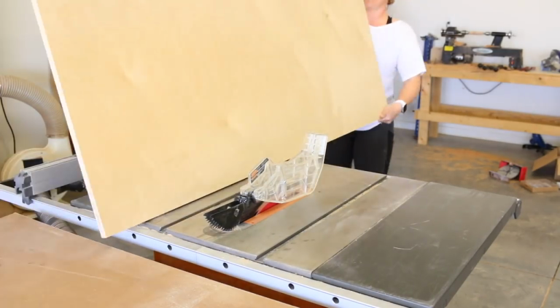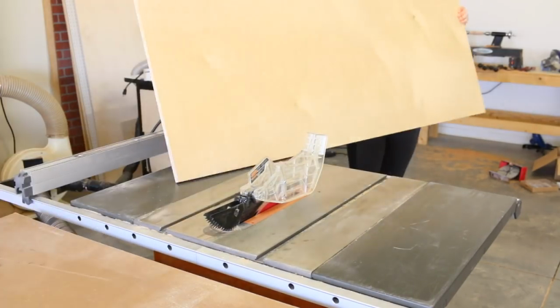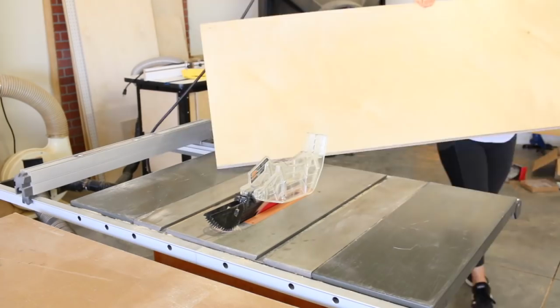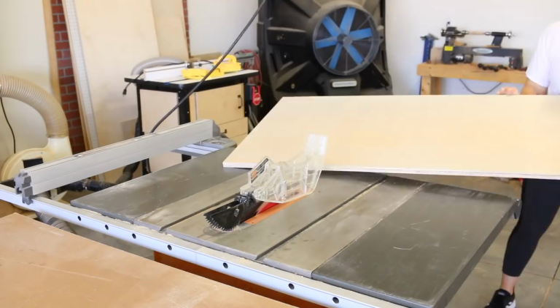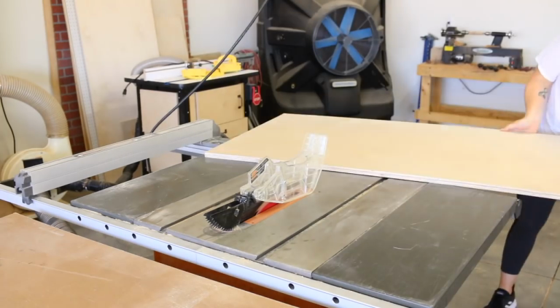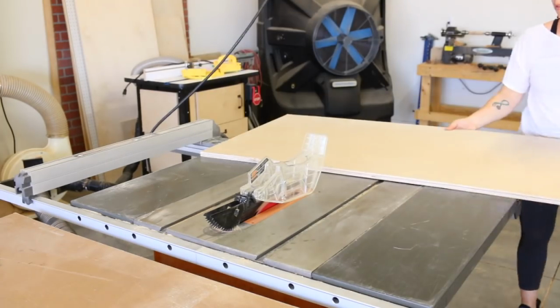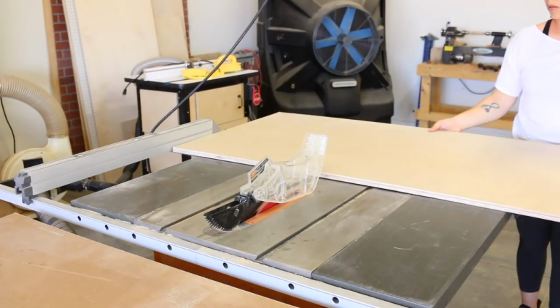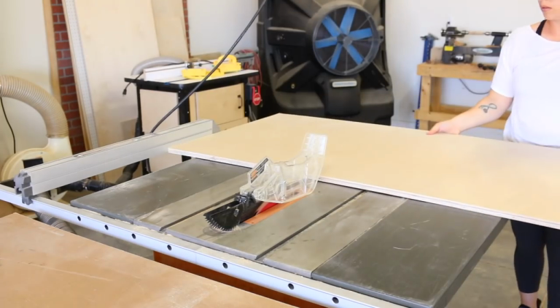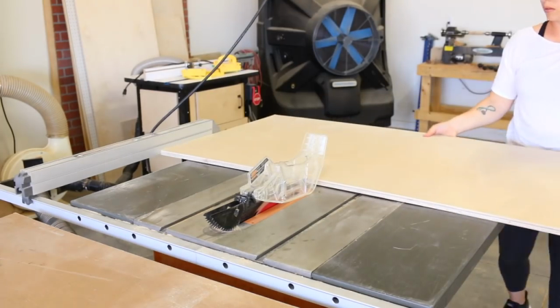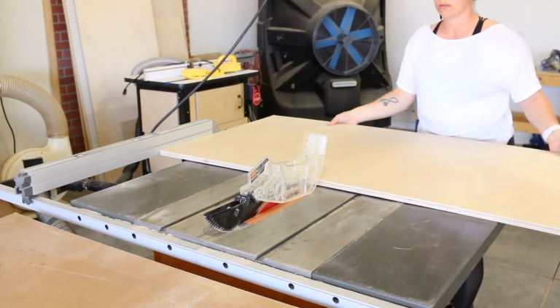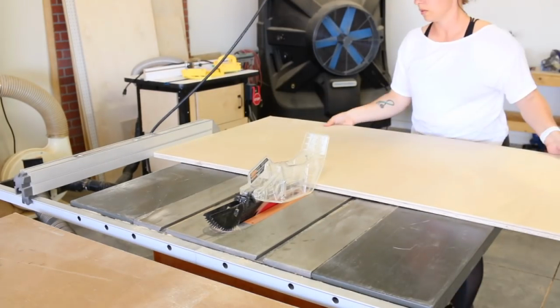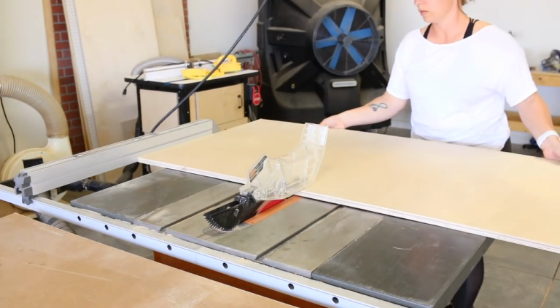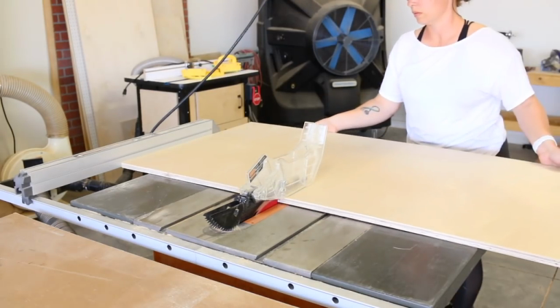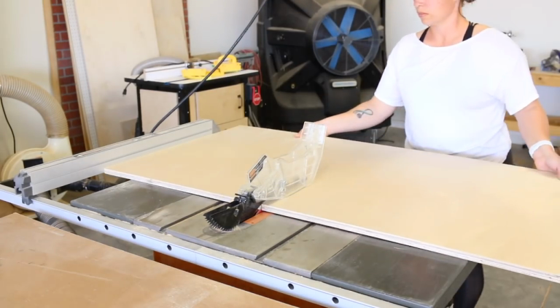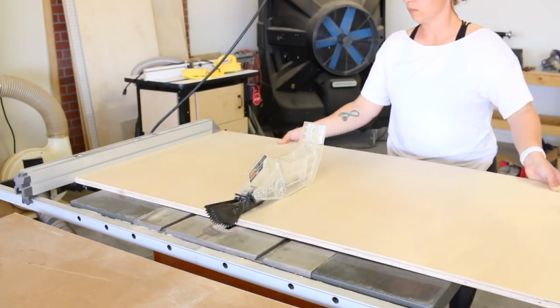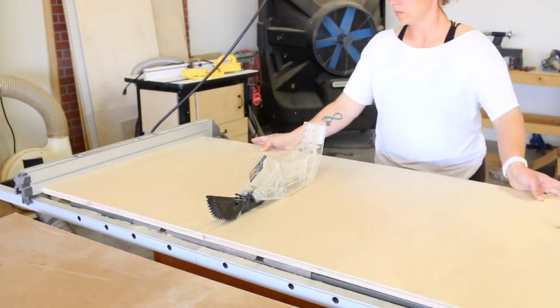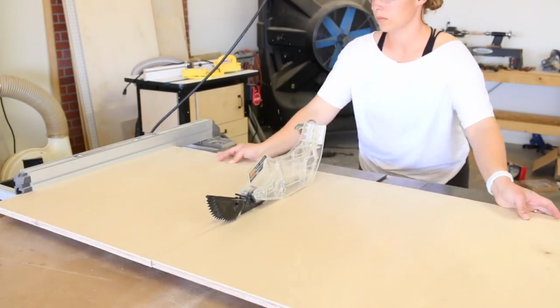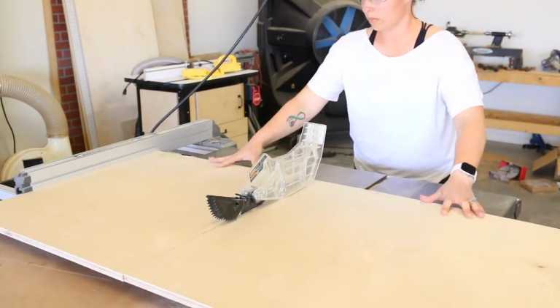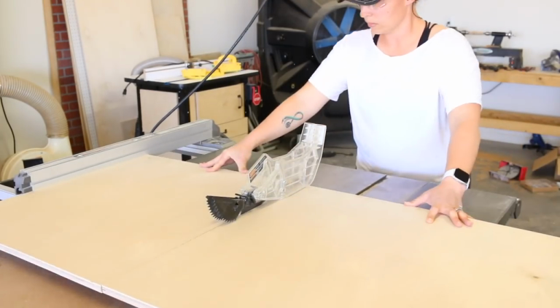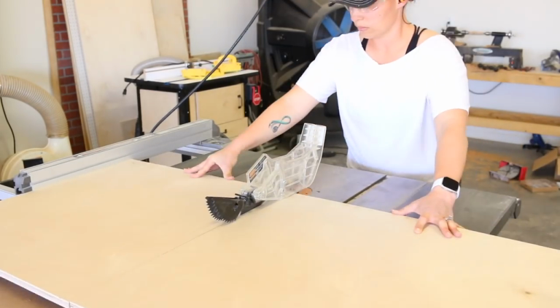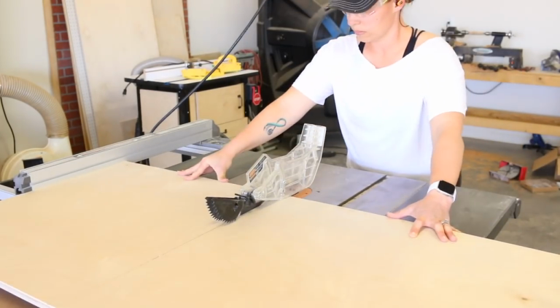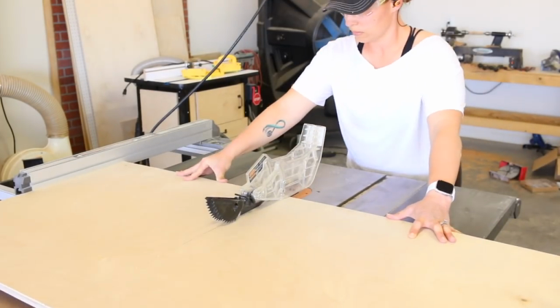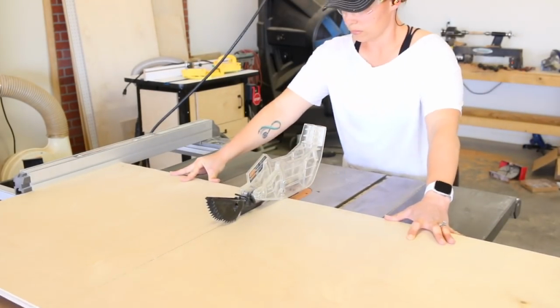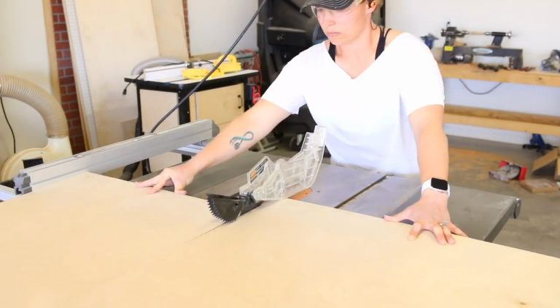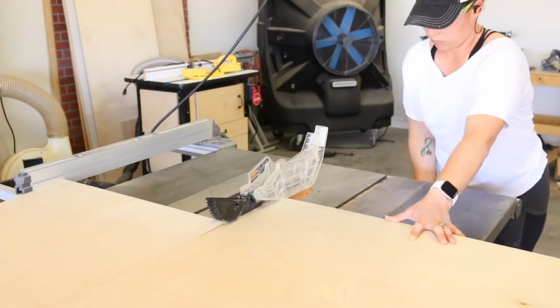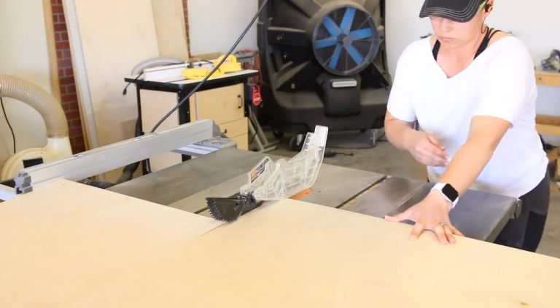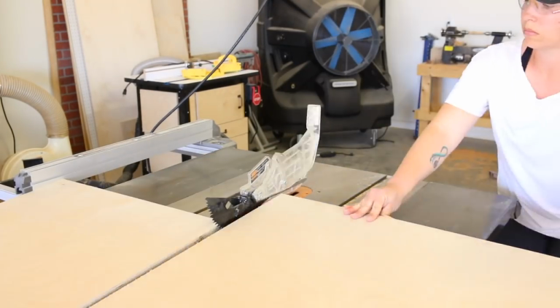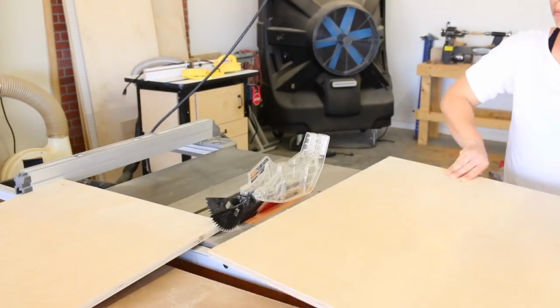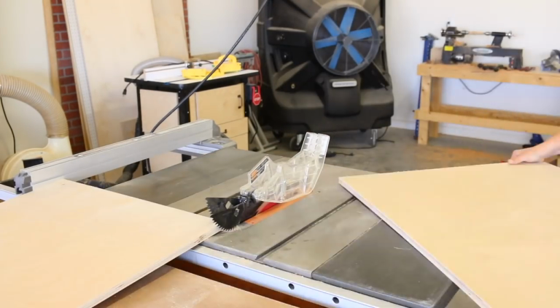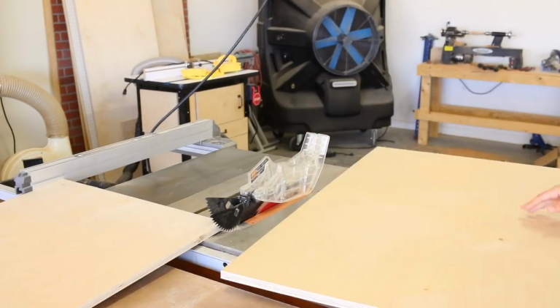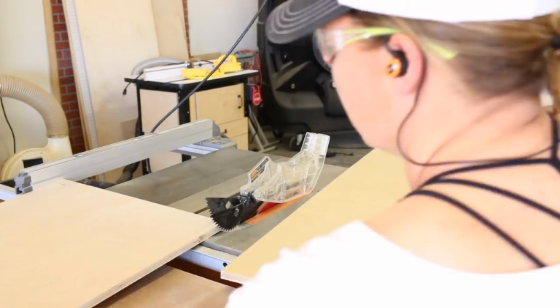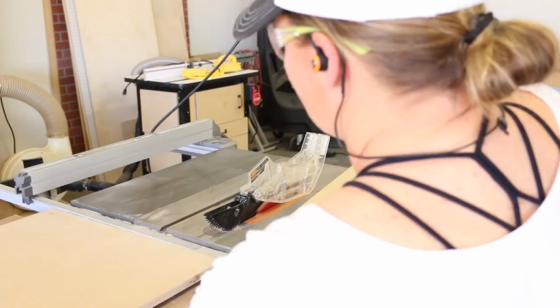I started by ripping down a ¾ inch piece of plywood on my table saw to make up the back of the organizer.